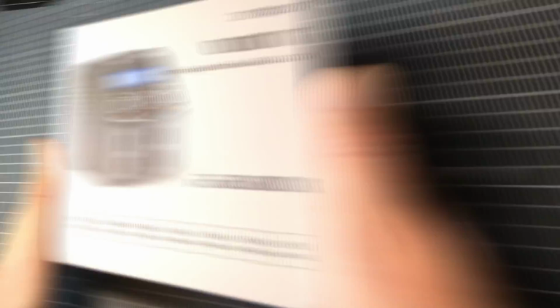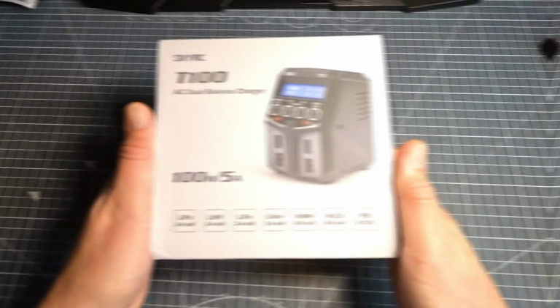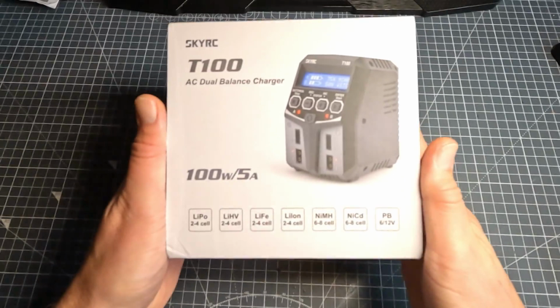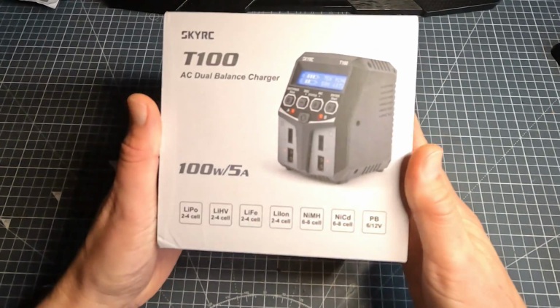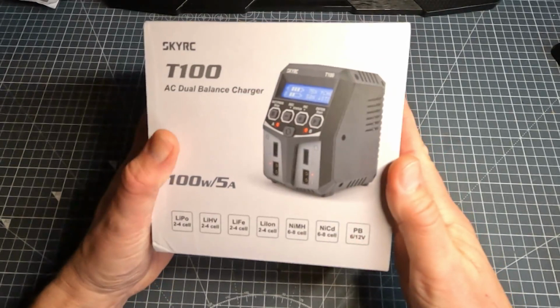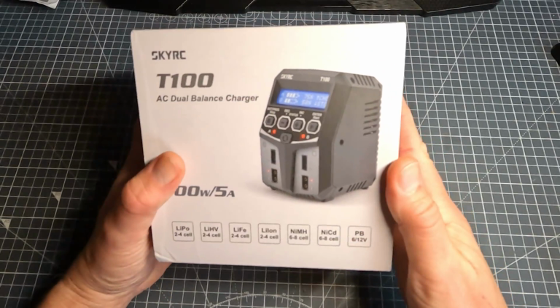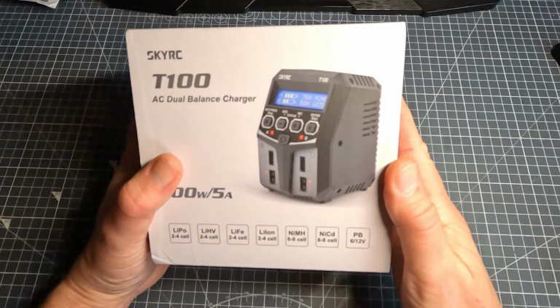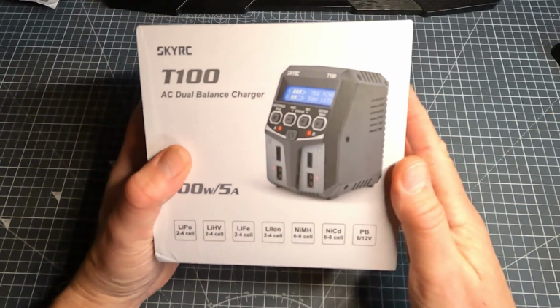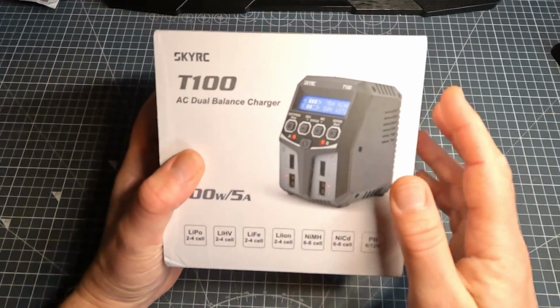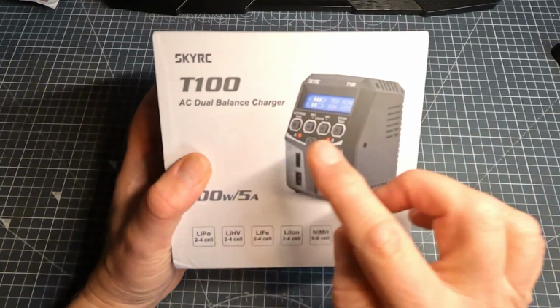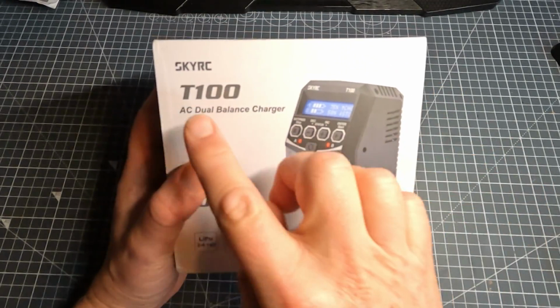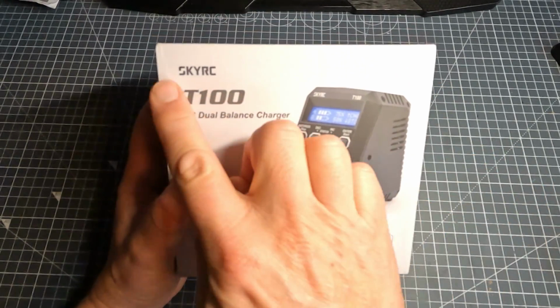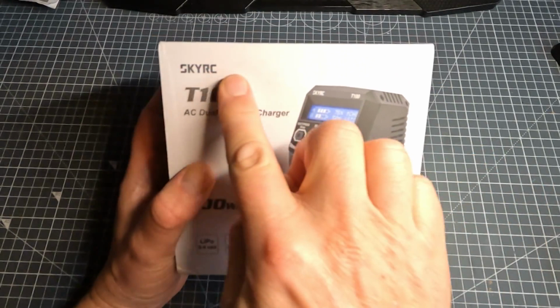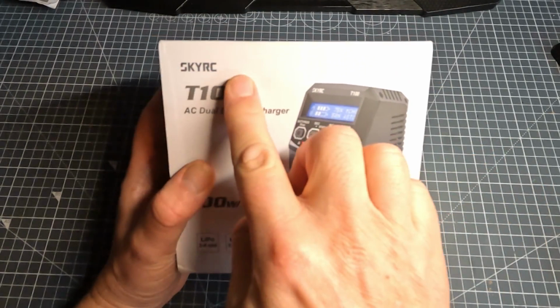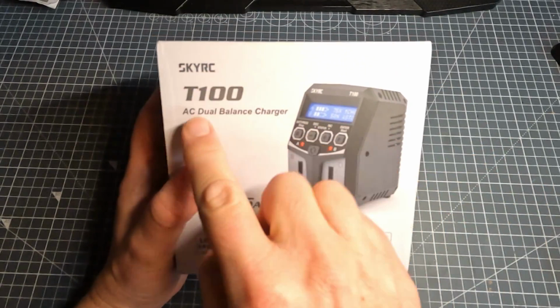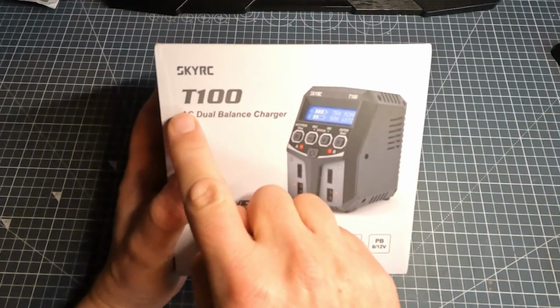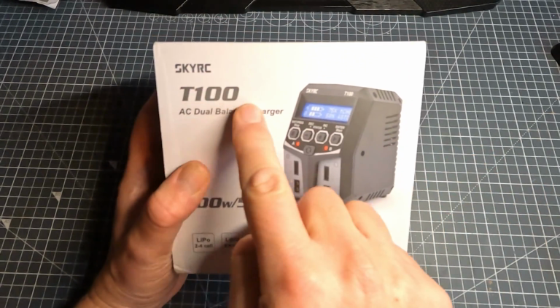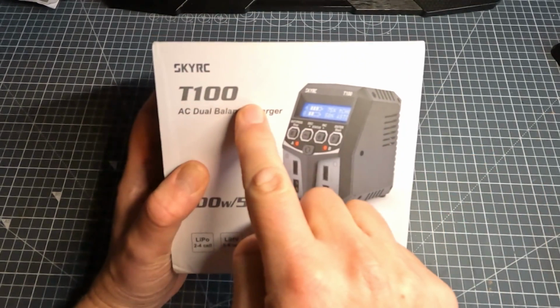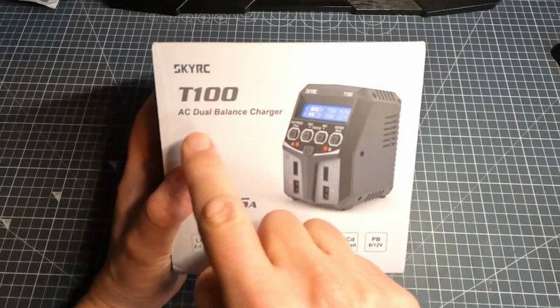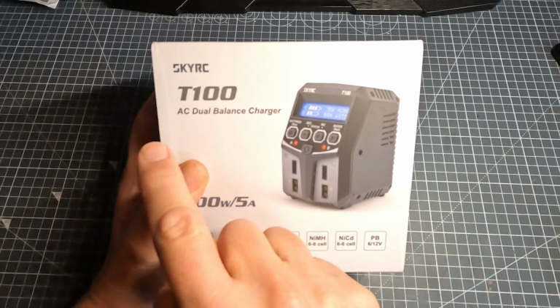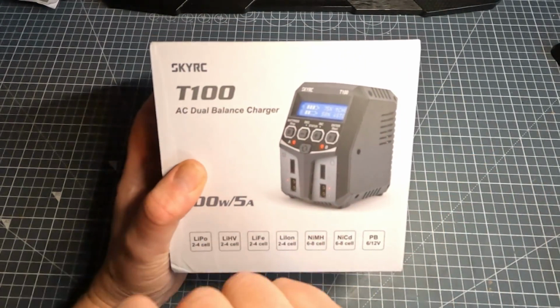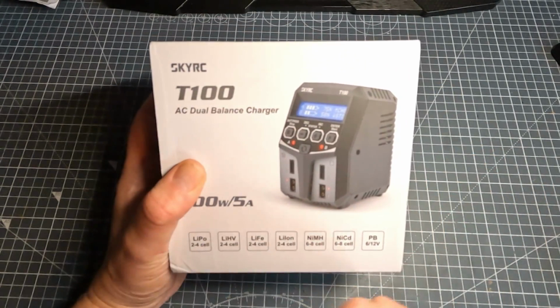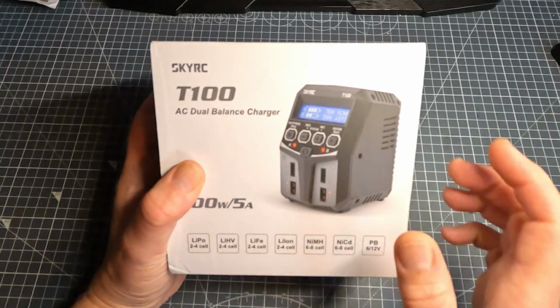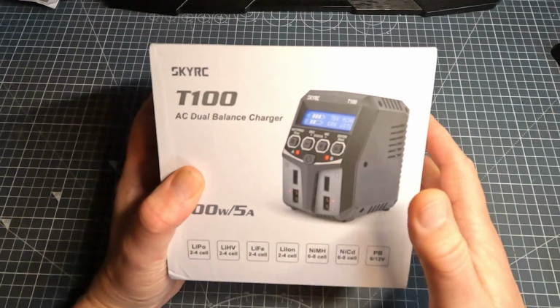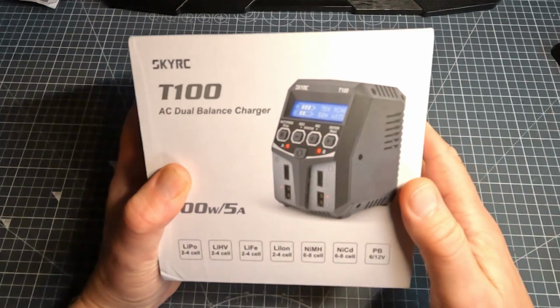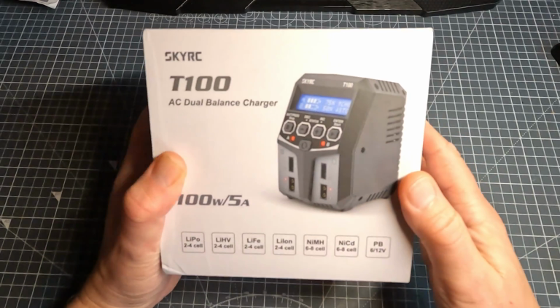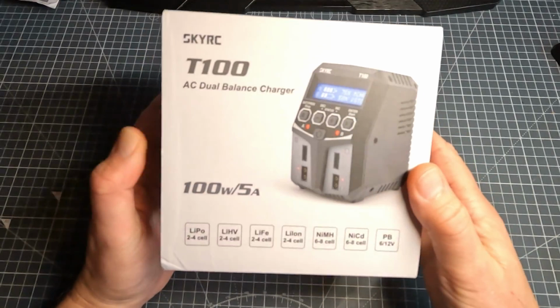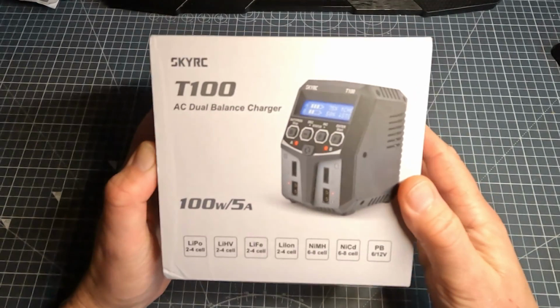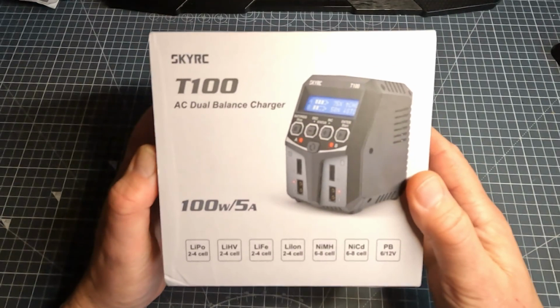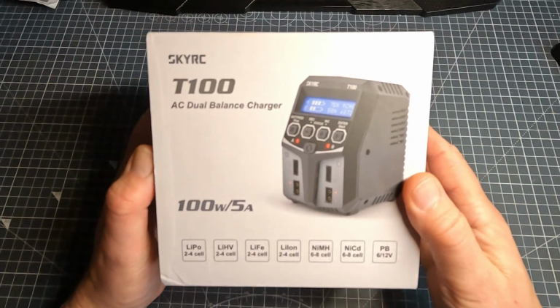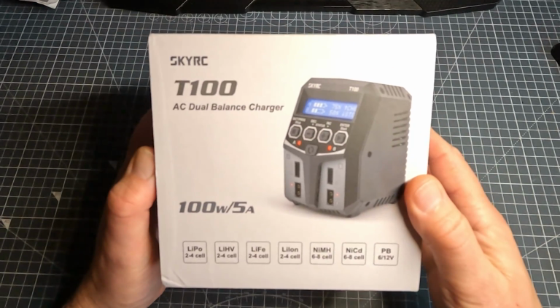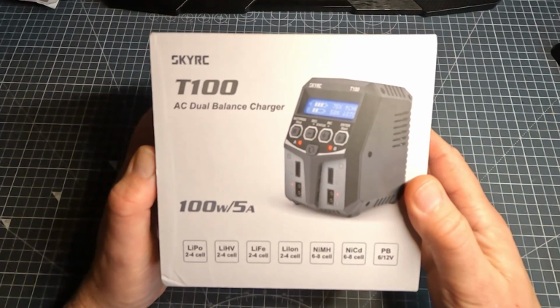Hi everyone, it's Pete here. We're going to have a look at this today — the SkyRC T100 Dual Balance Charger.